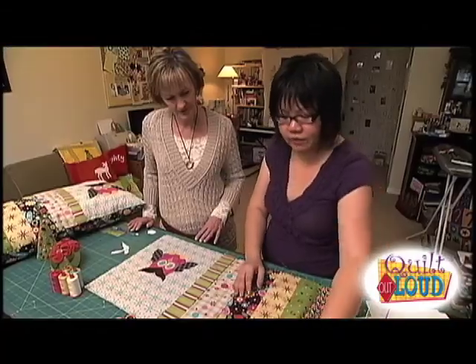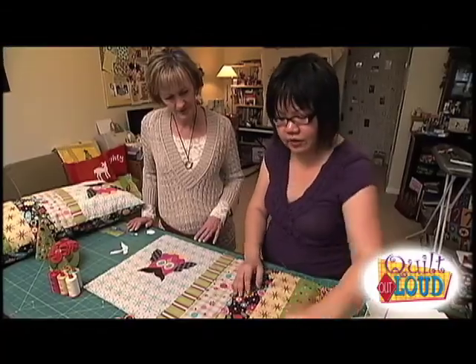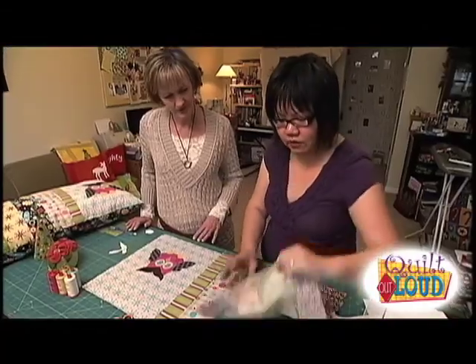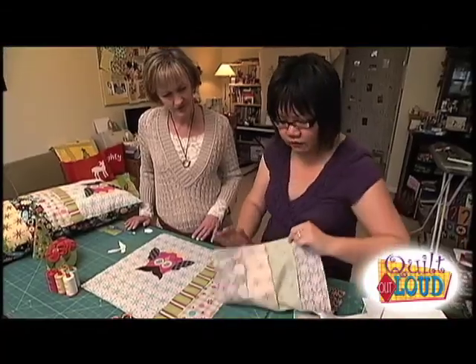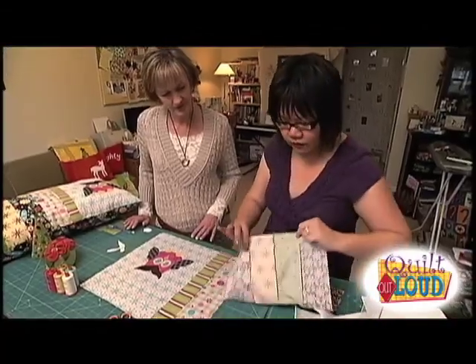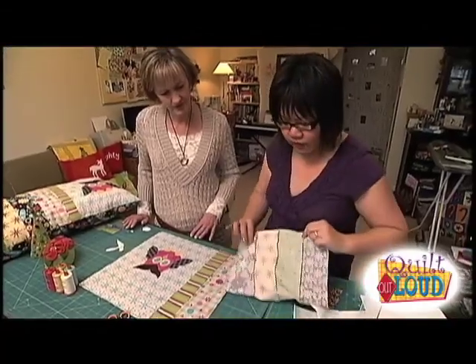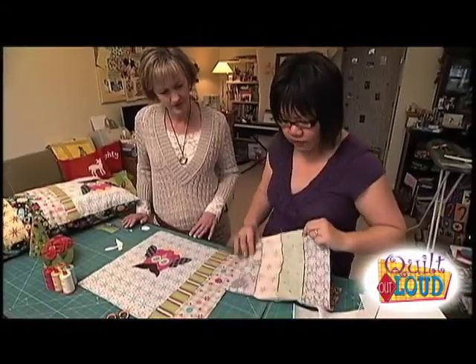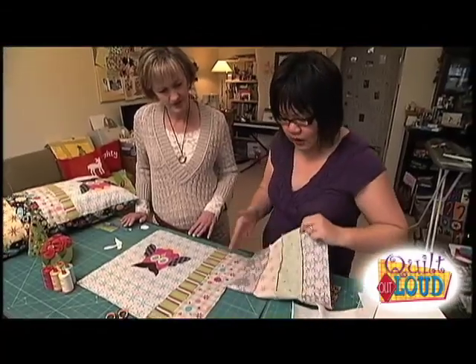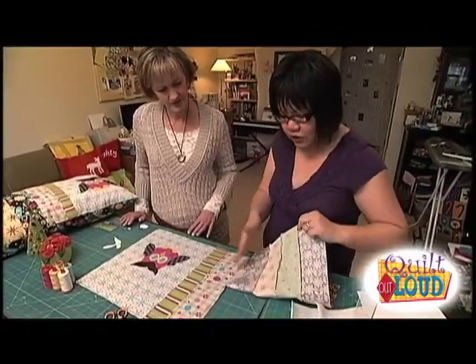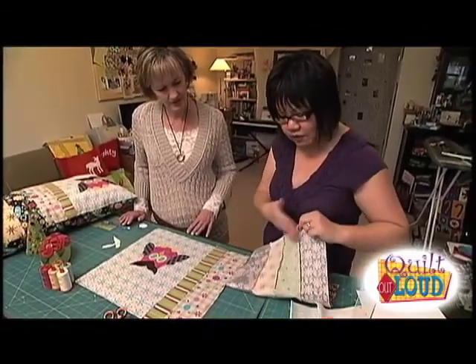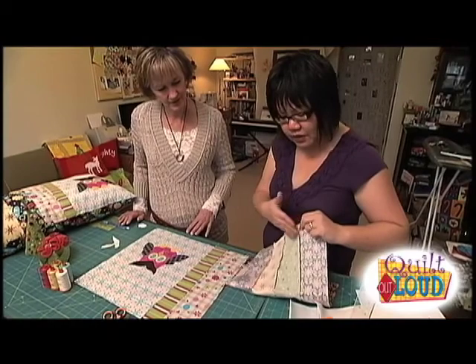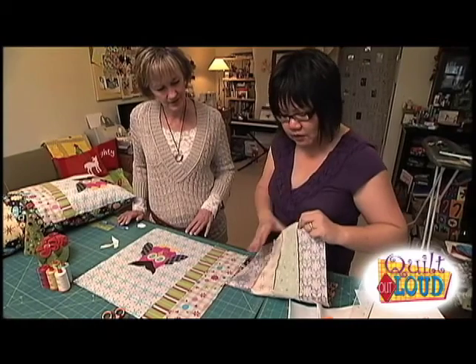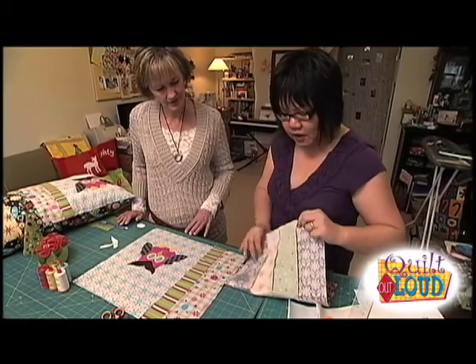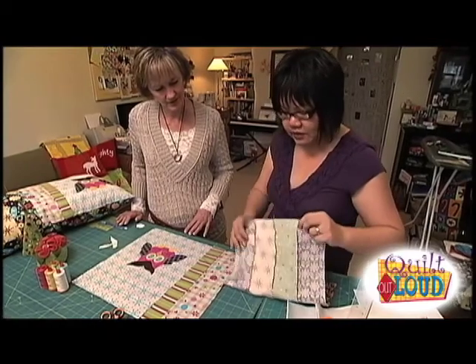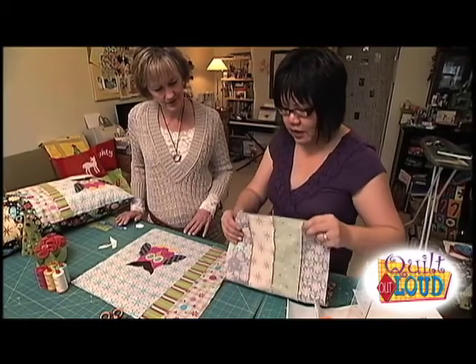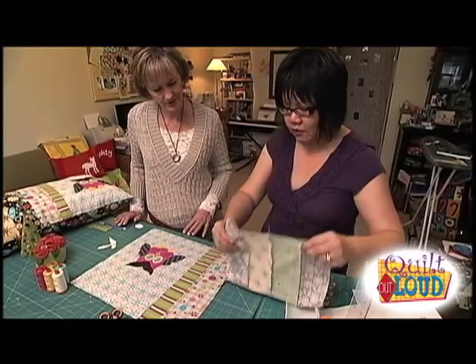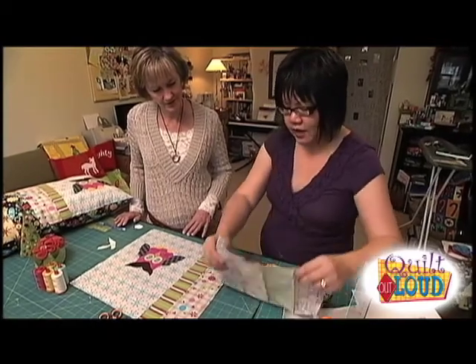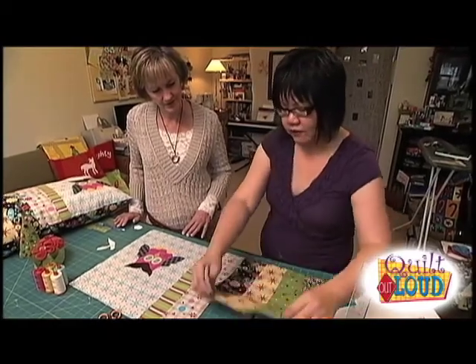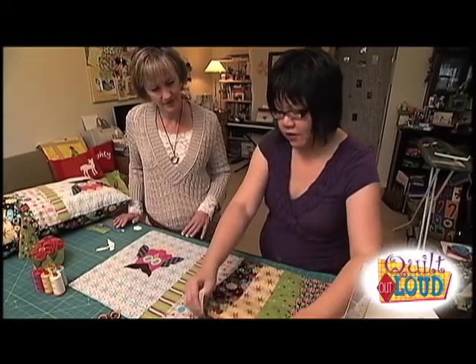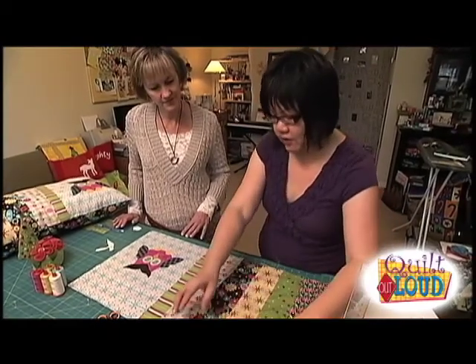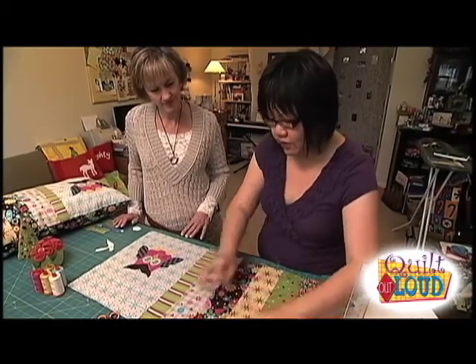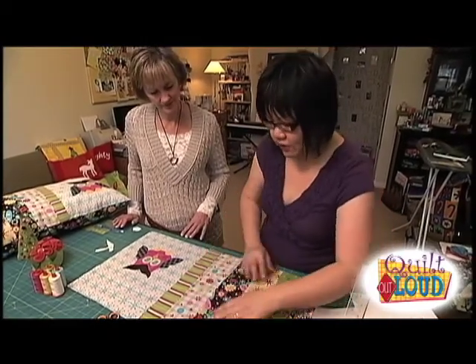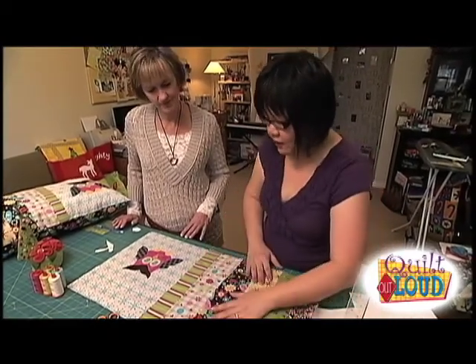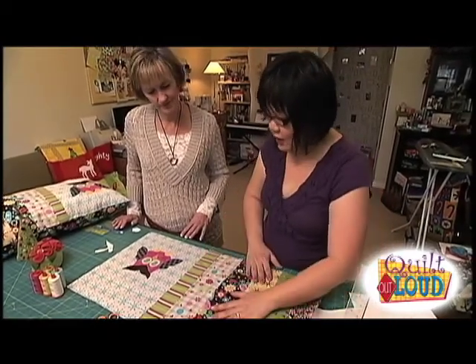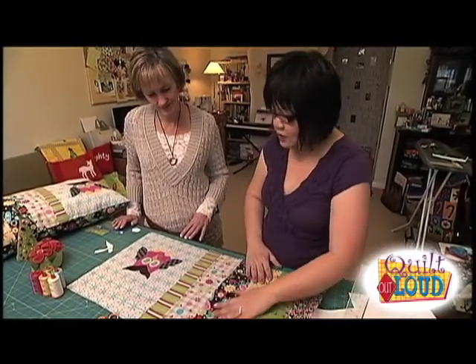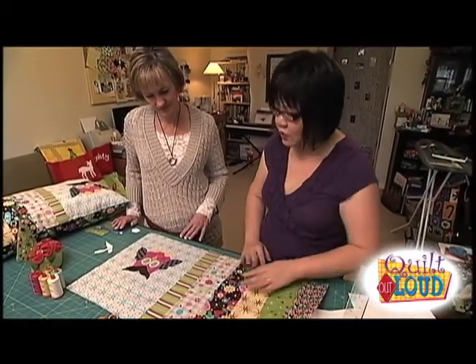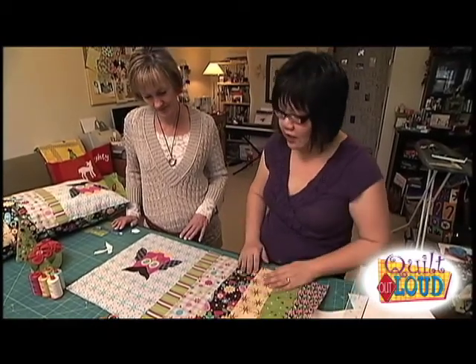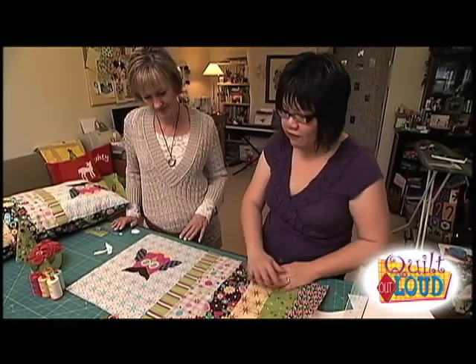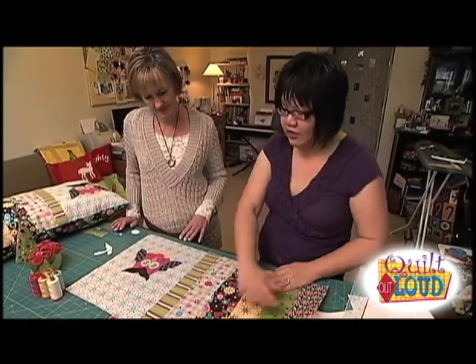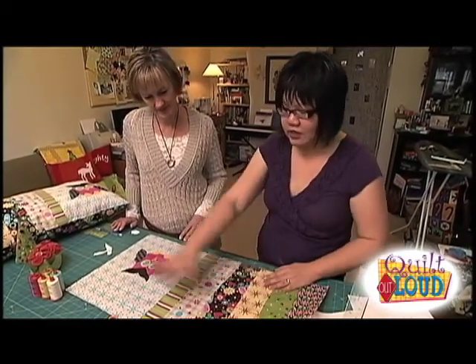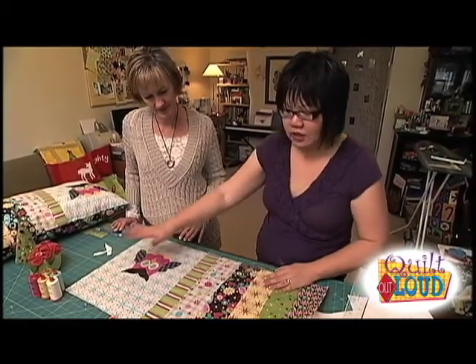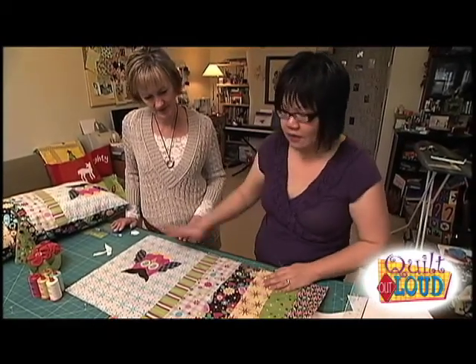I've pre-sewn a few of them. Try to press them all the same way for continuity, and you'll get the finished top.